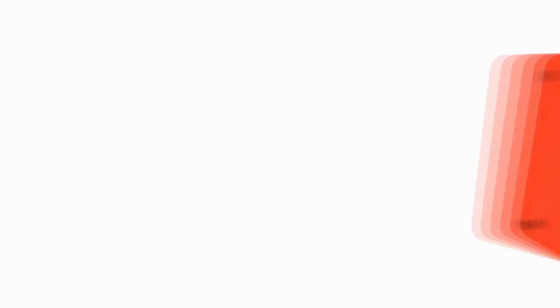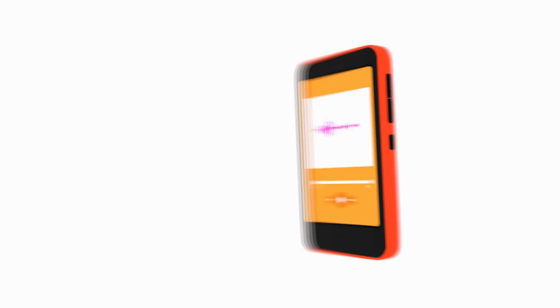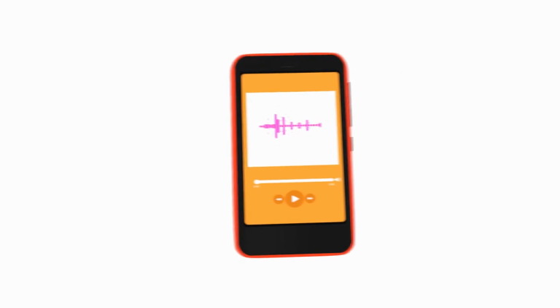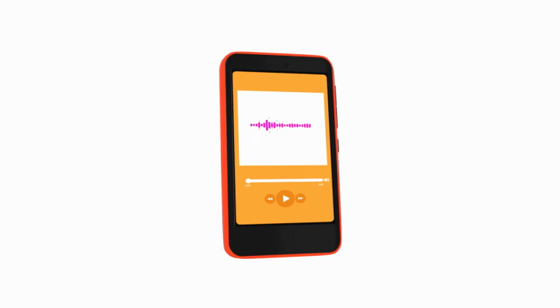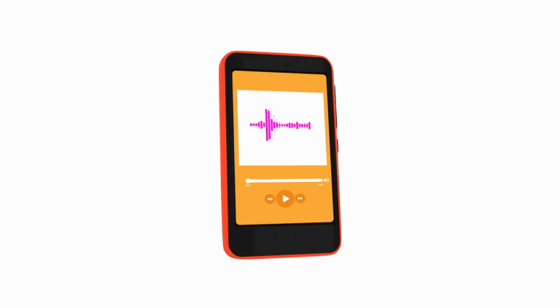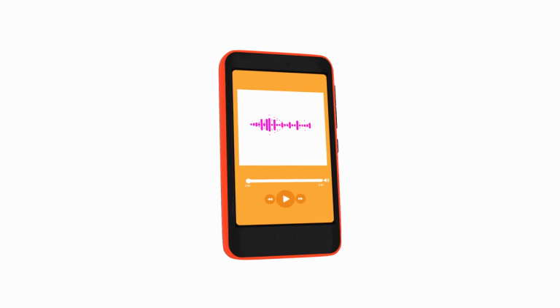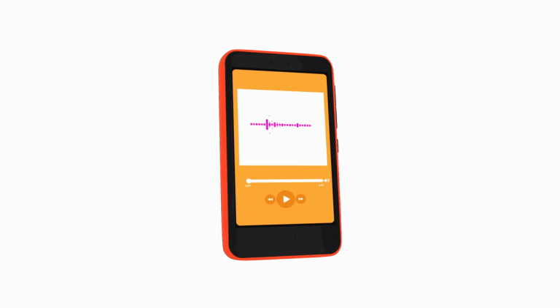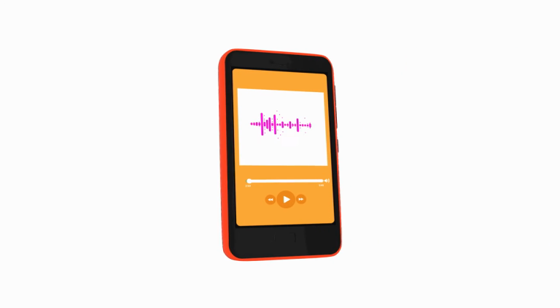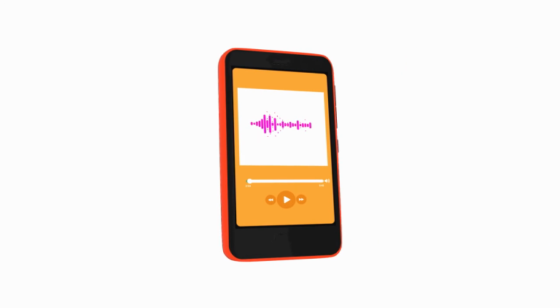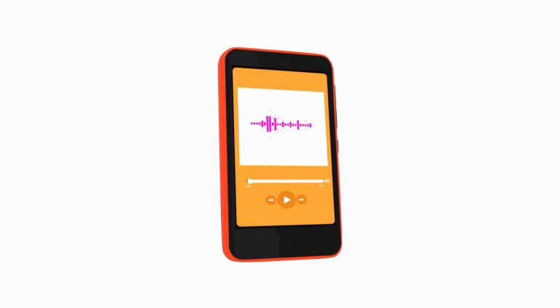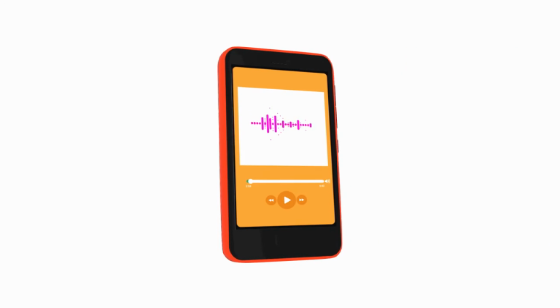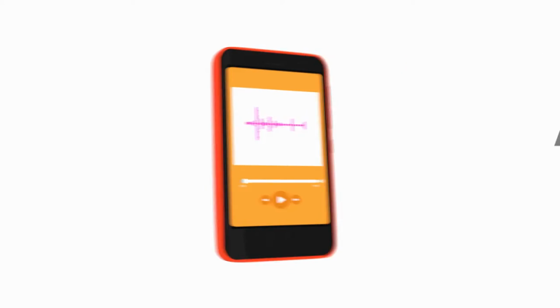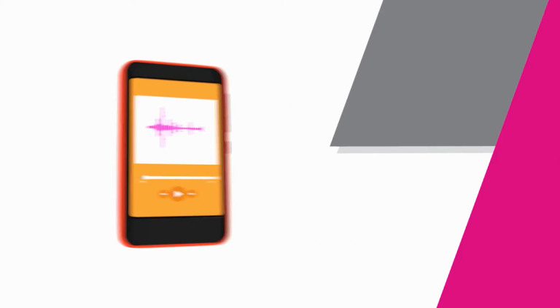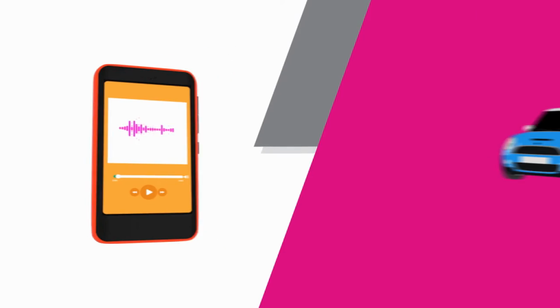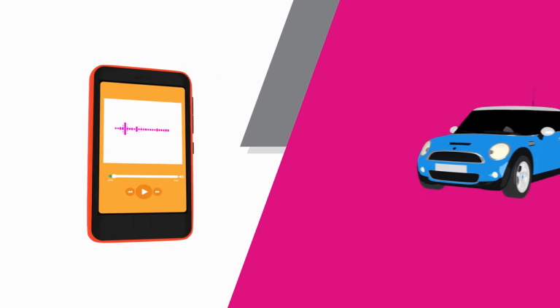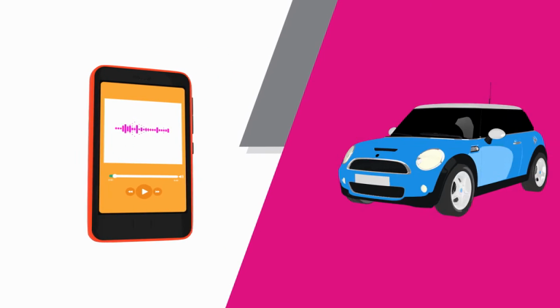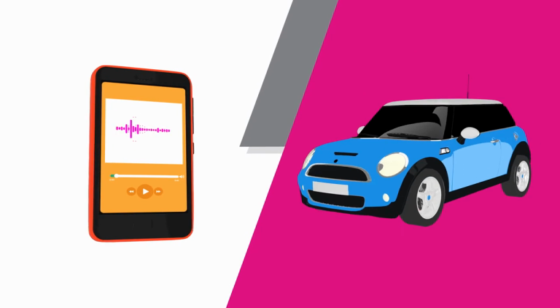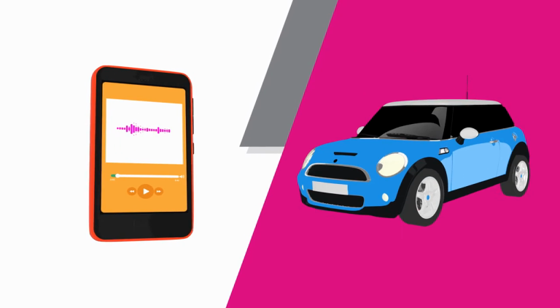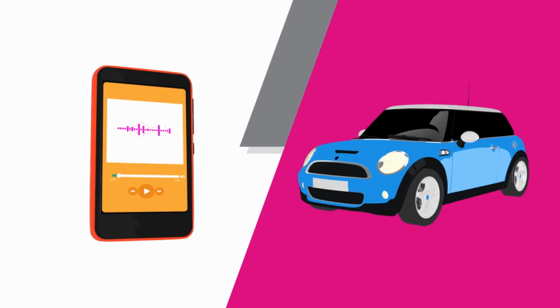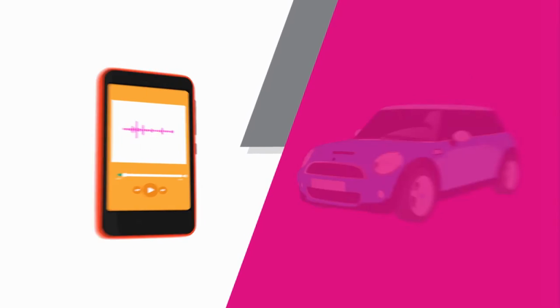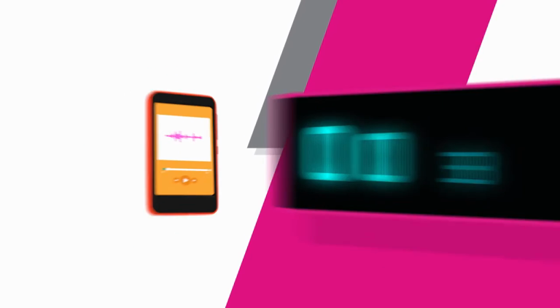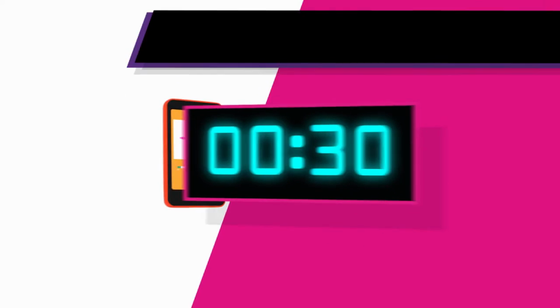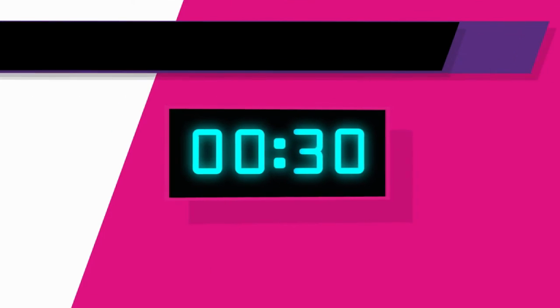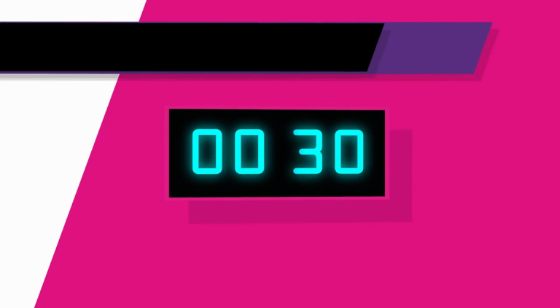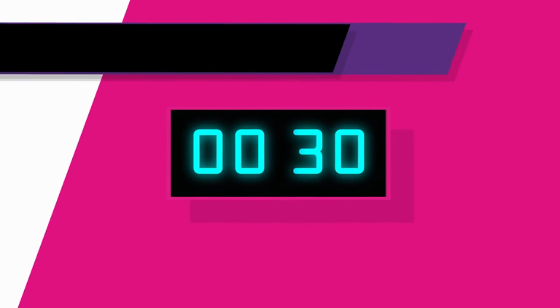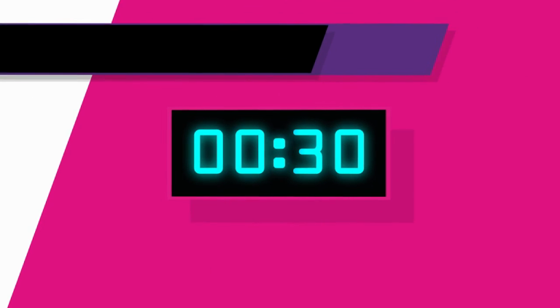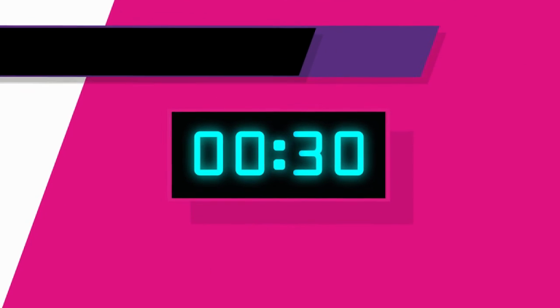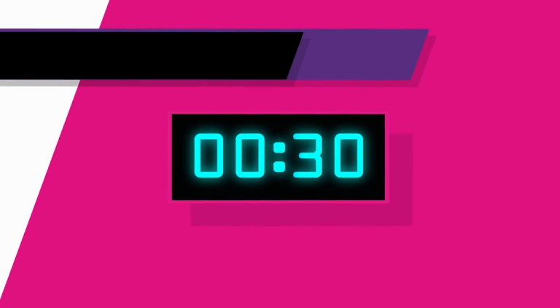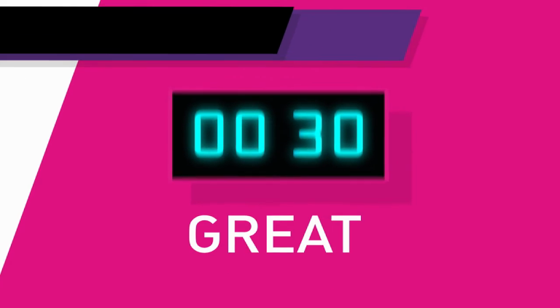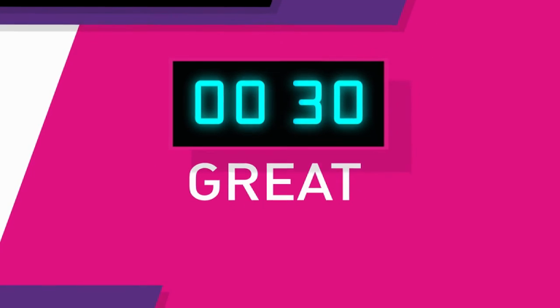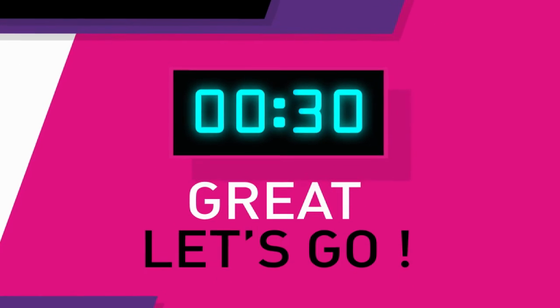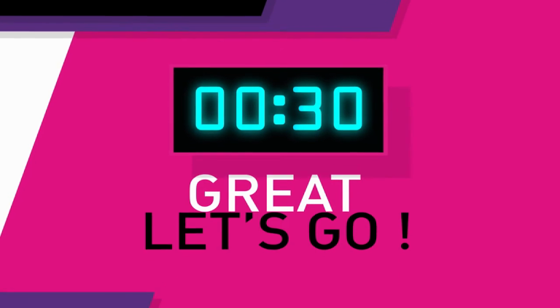Ready to stream your smartphone music through your car speakers in 30 seconds? Great, let's go!